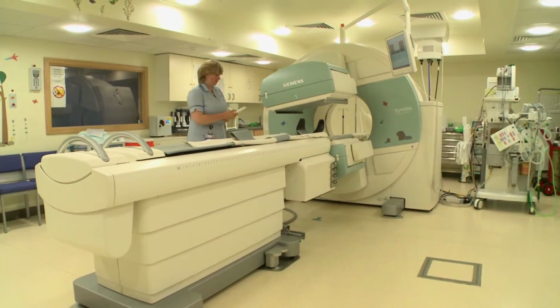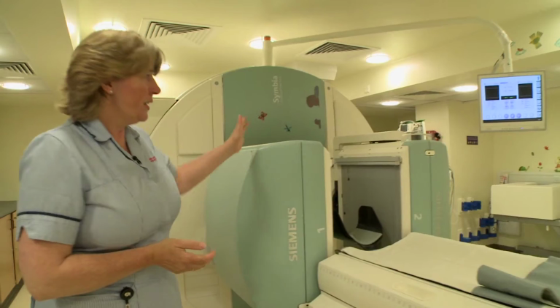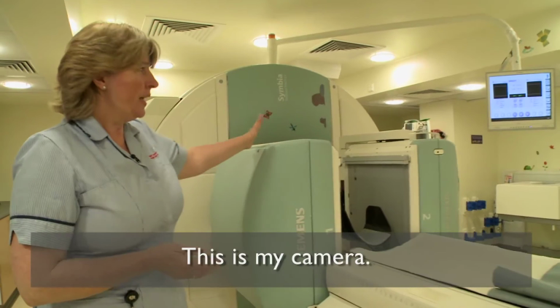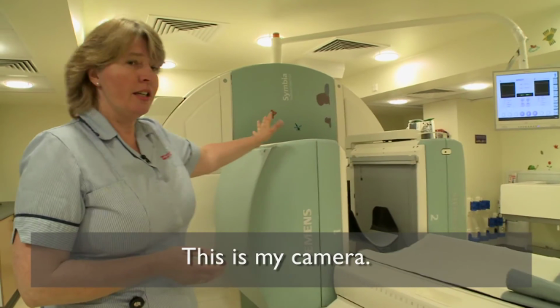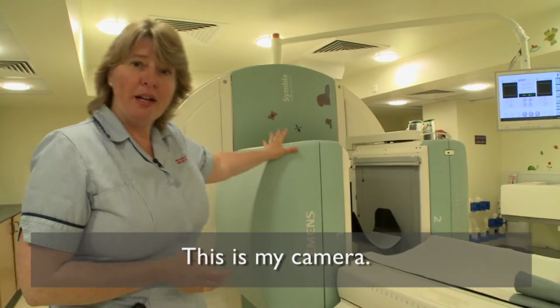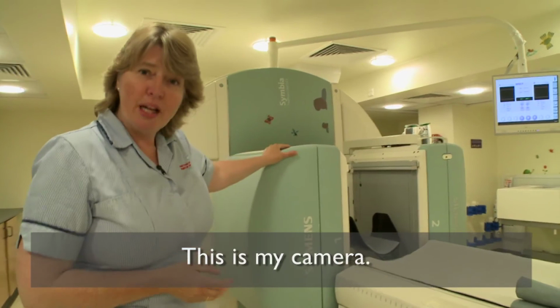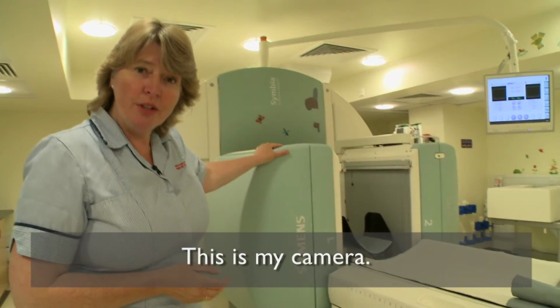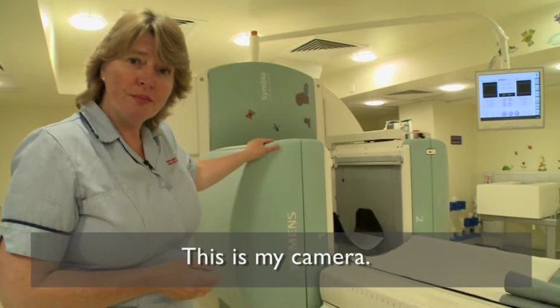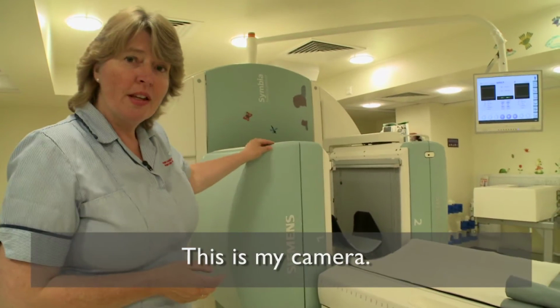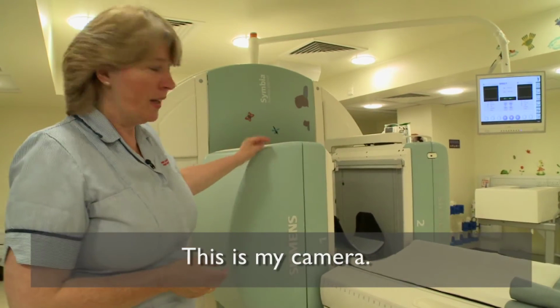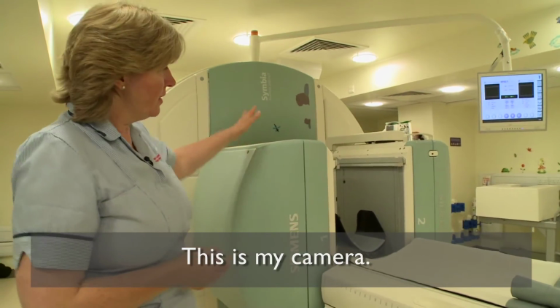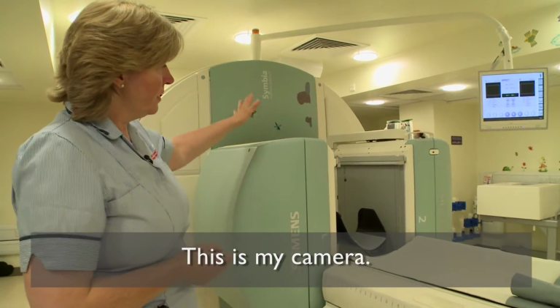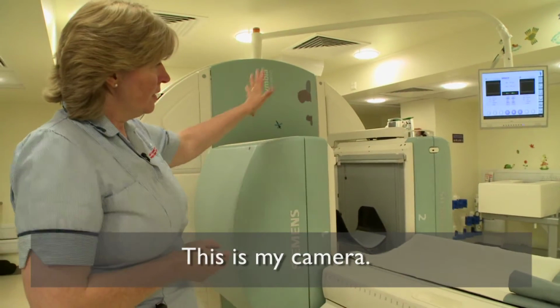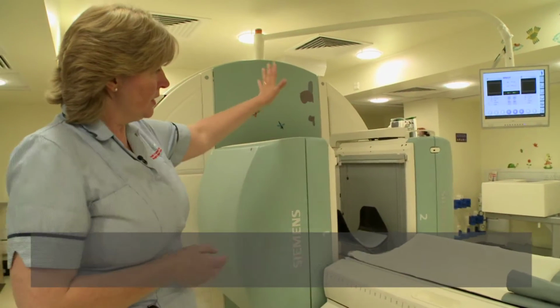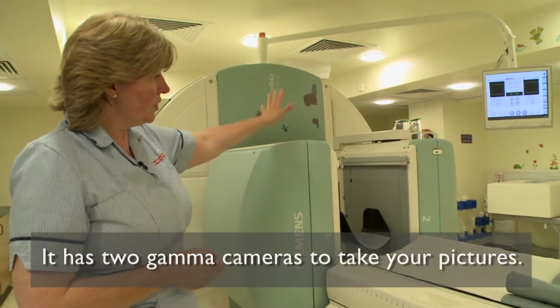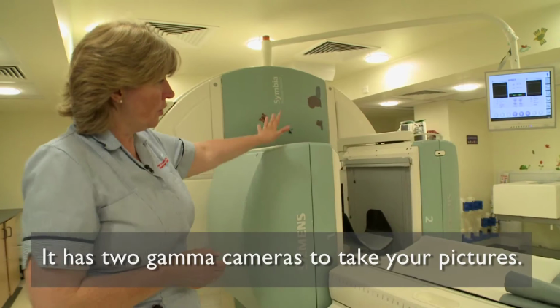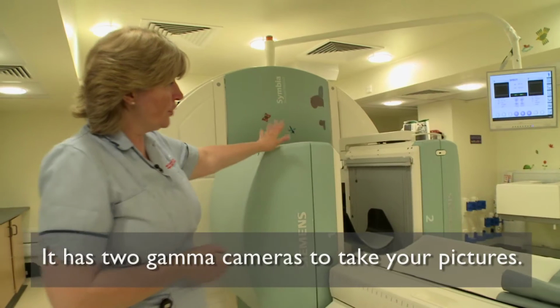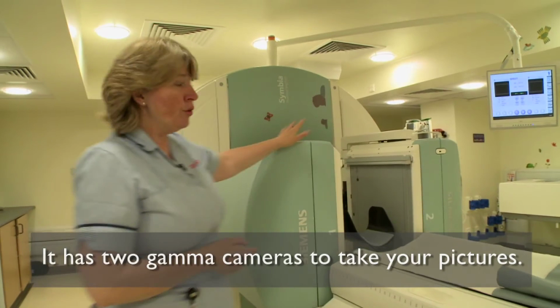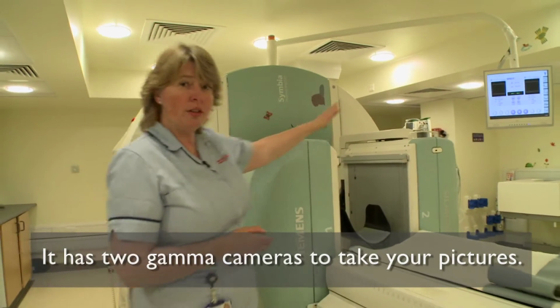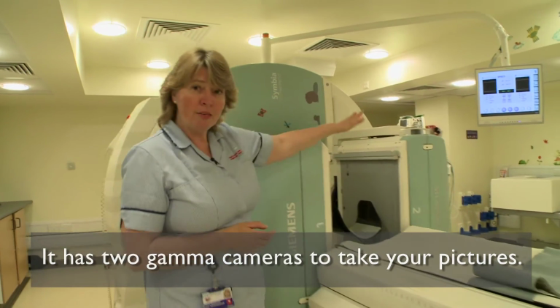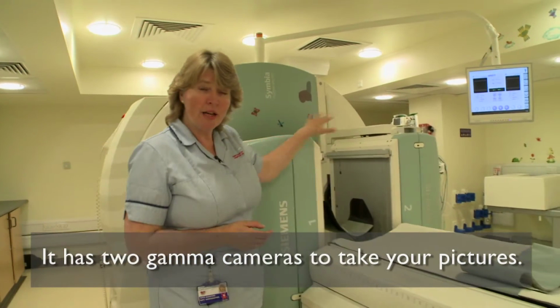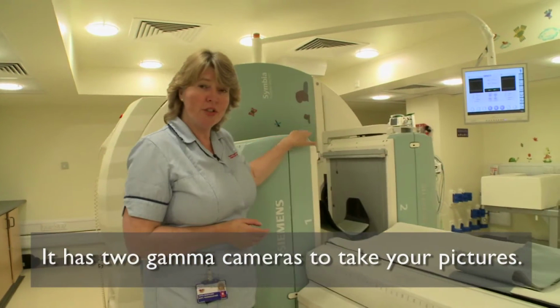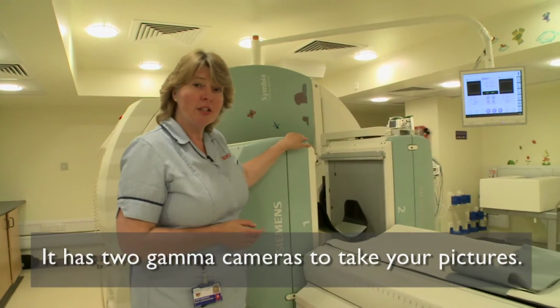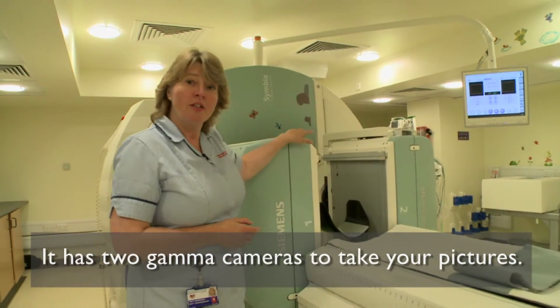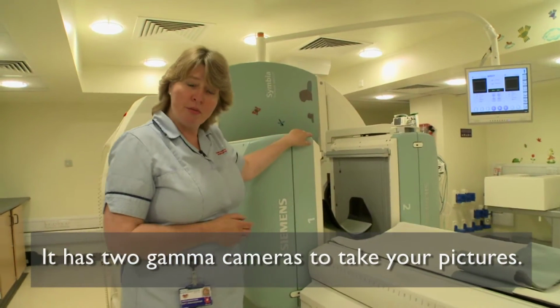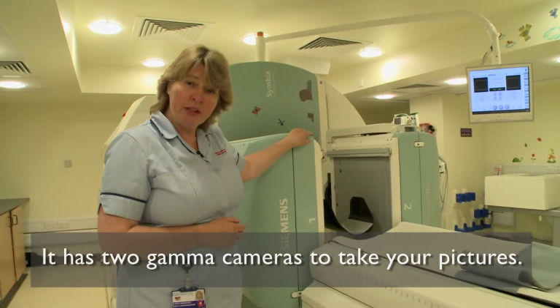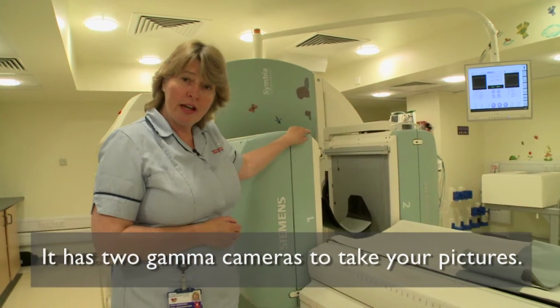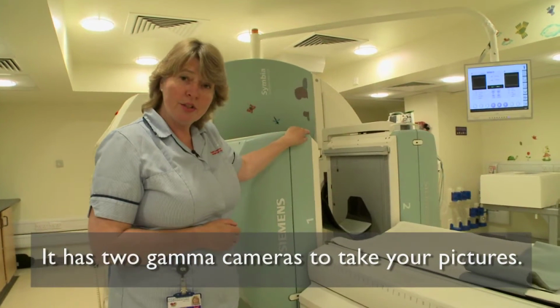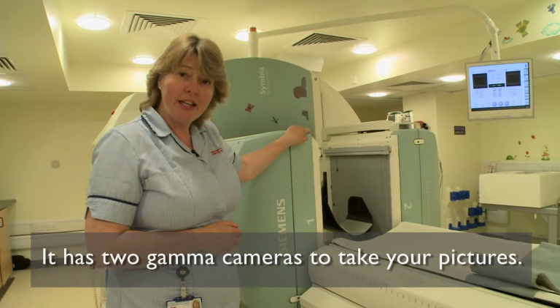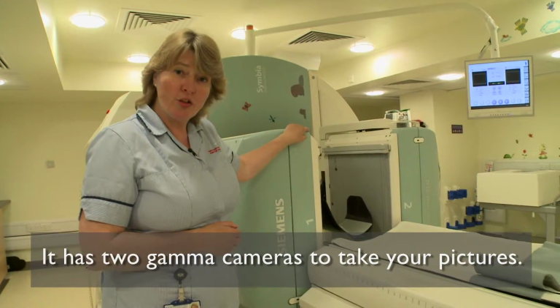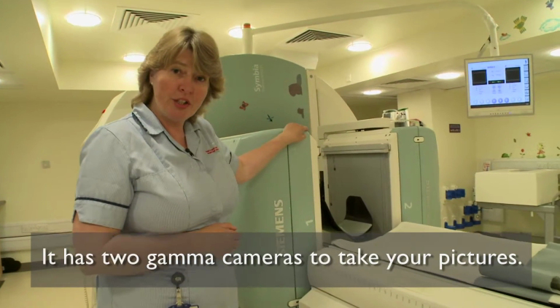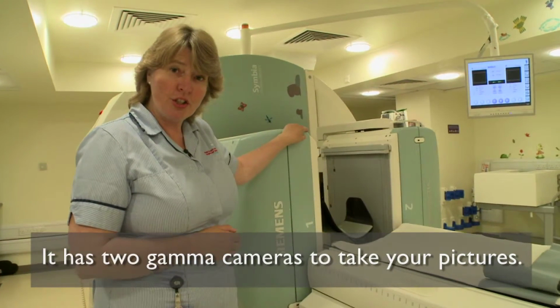This here is my camera. It consists of two gamma cameras that will be able to take your pictures.